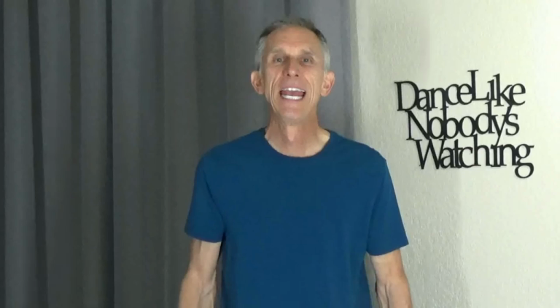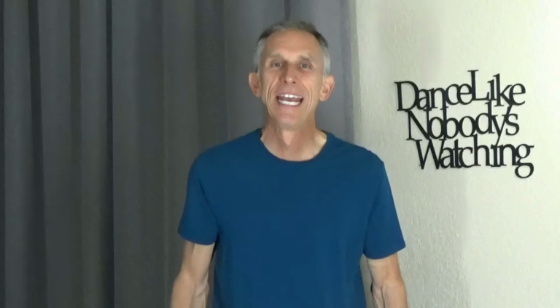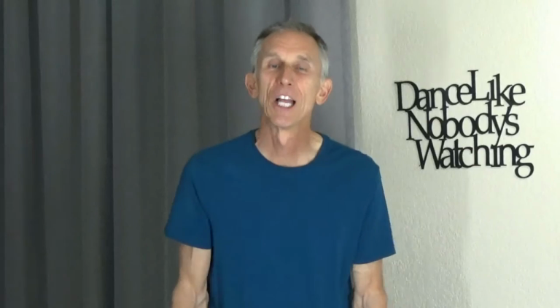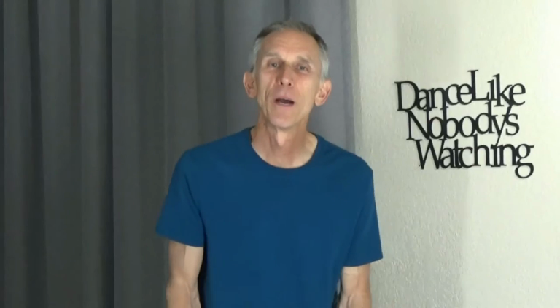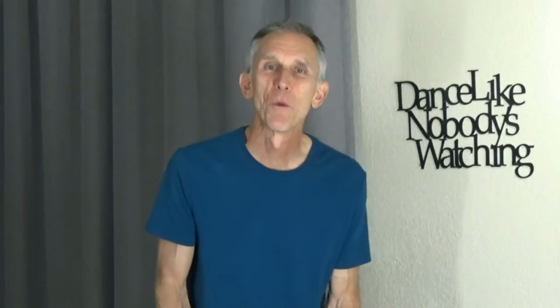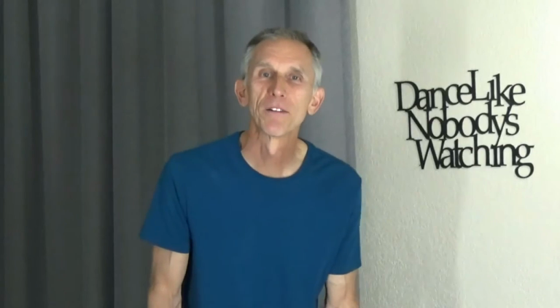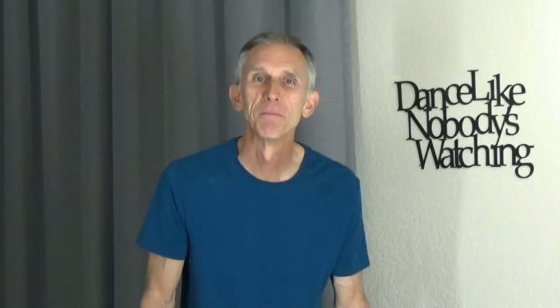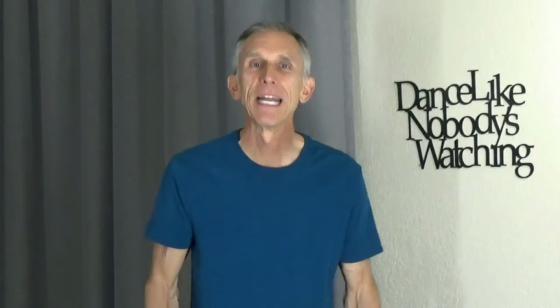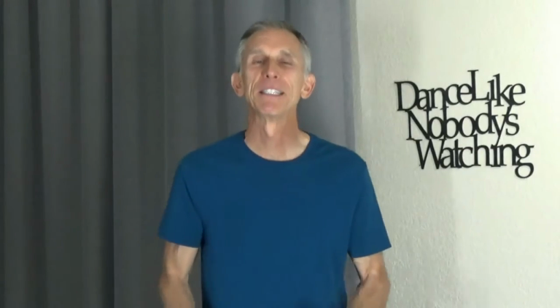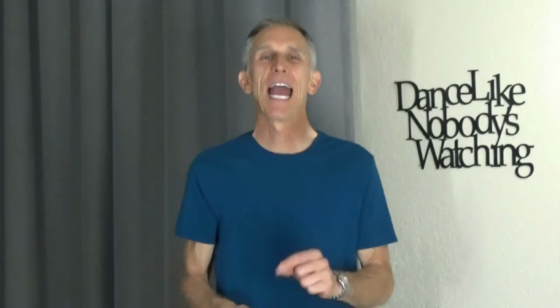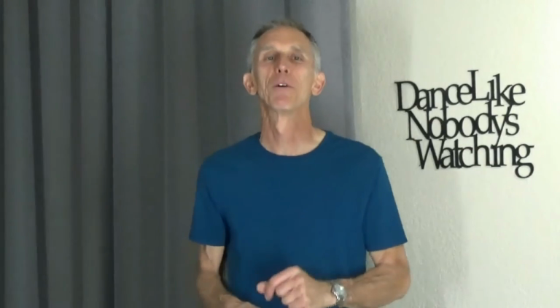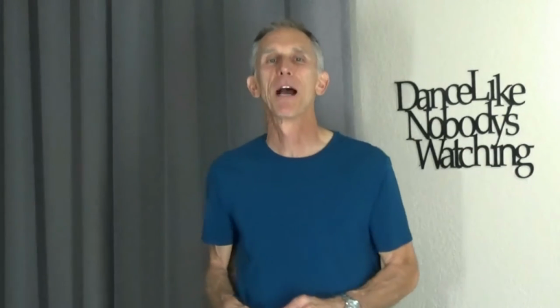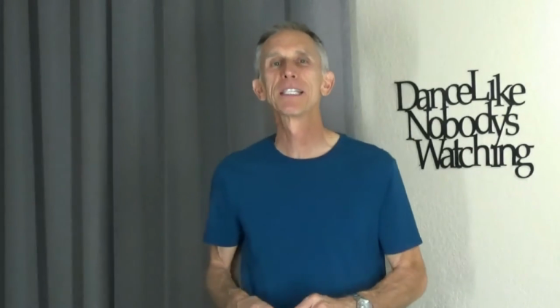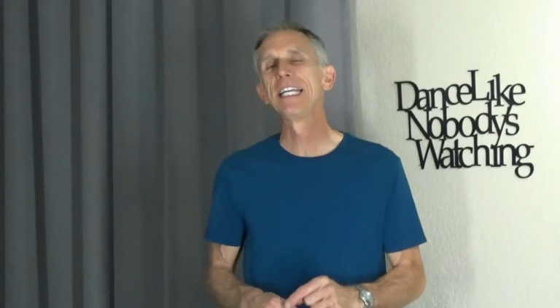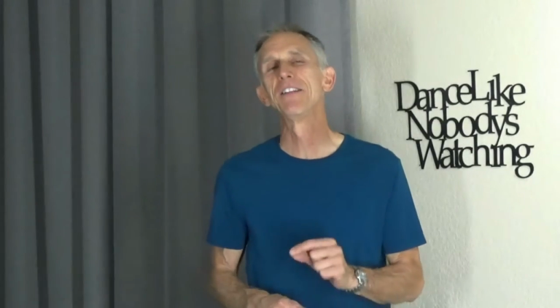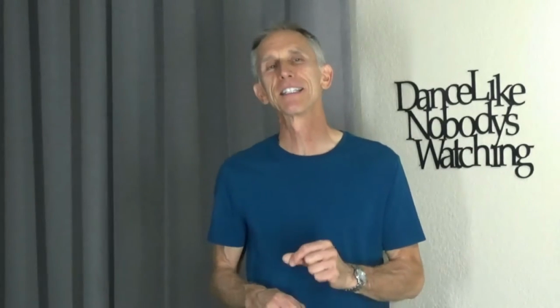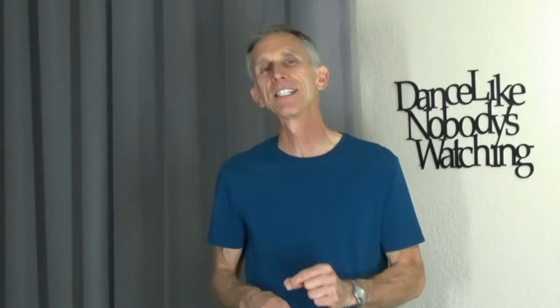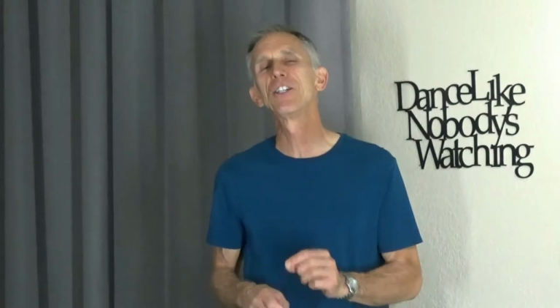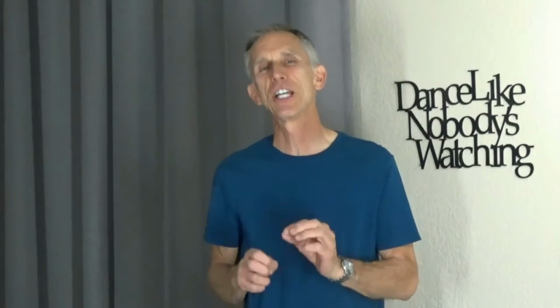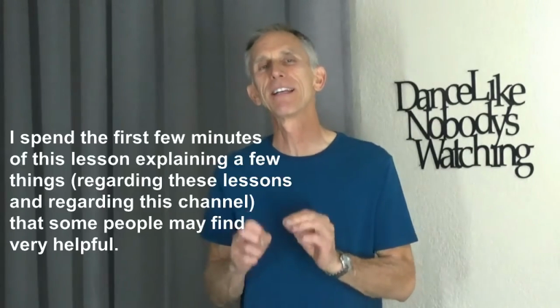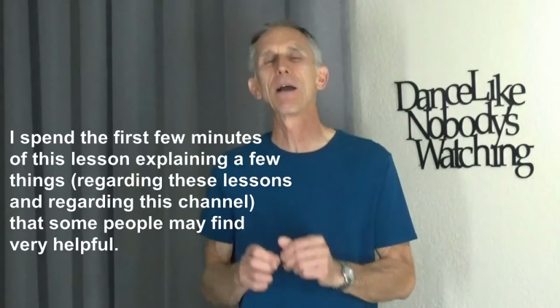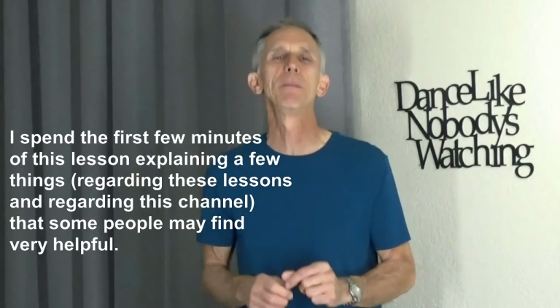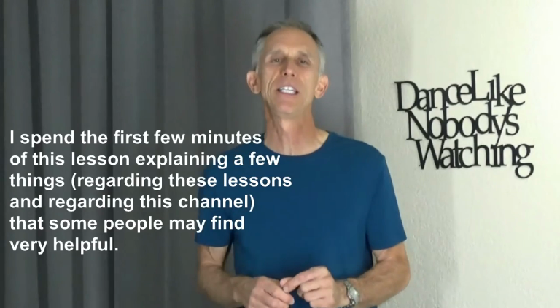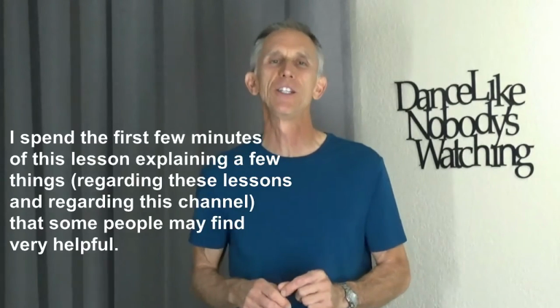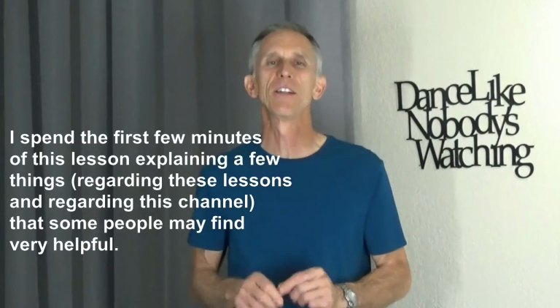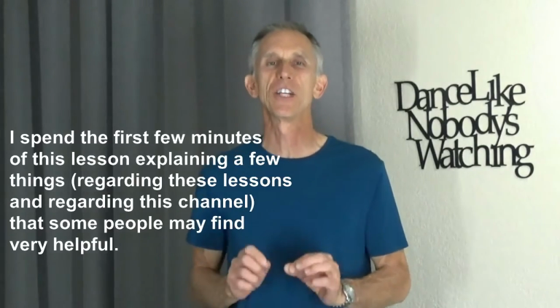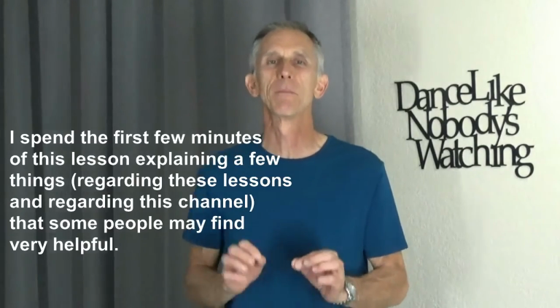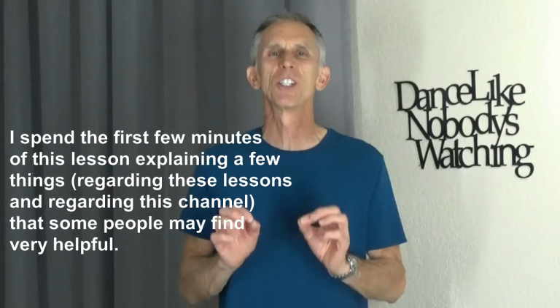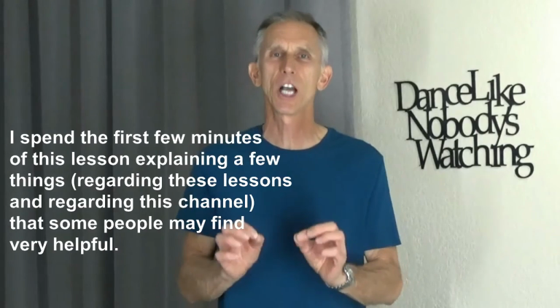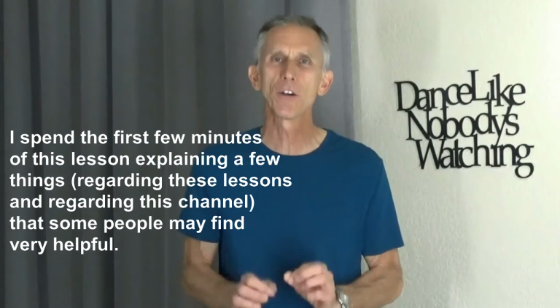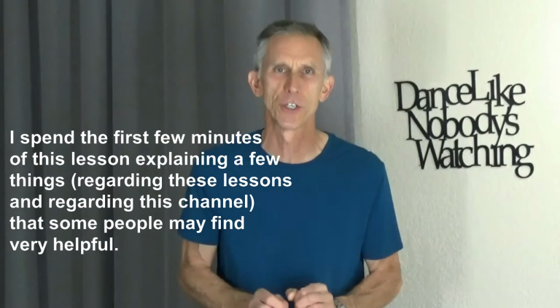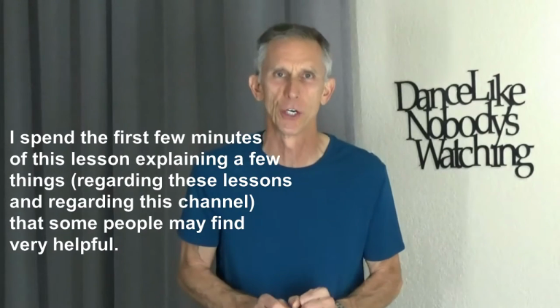Hello and welcome. My name is Cal Wadrowski, and in this lesson, Shelly and I will be teaching the Gentleman's Contra Turn.